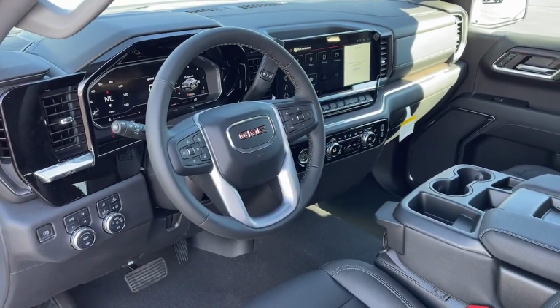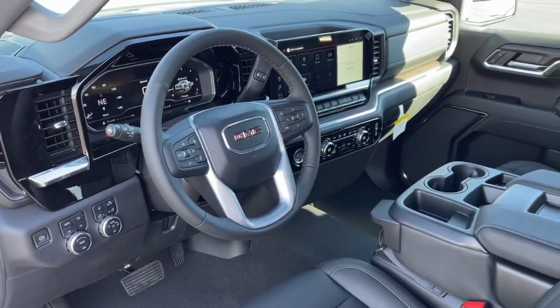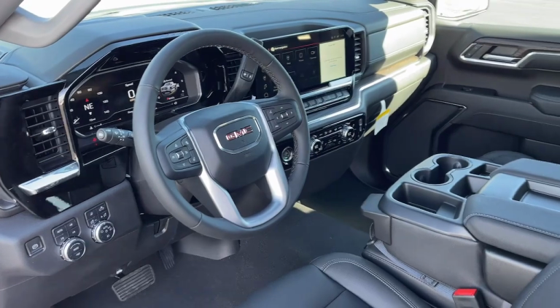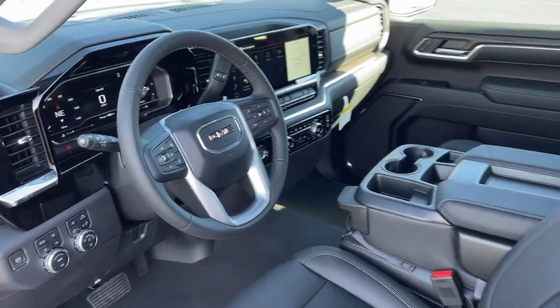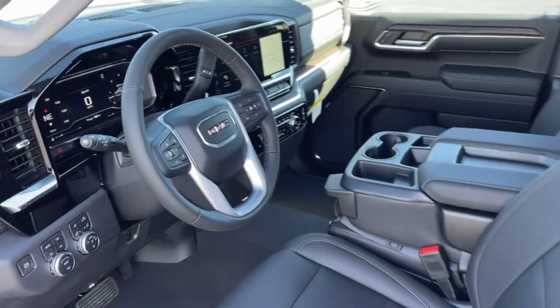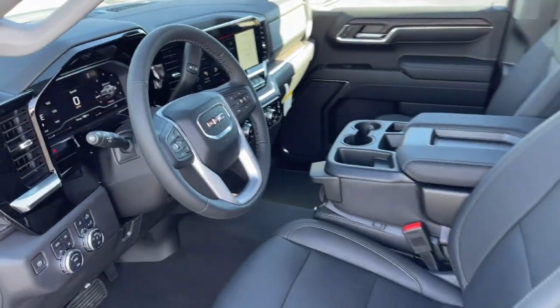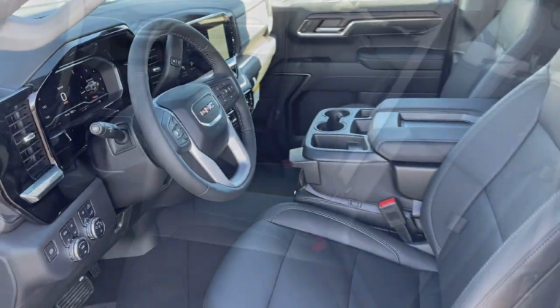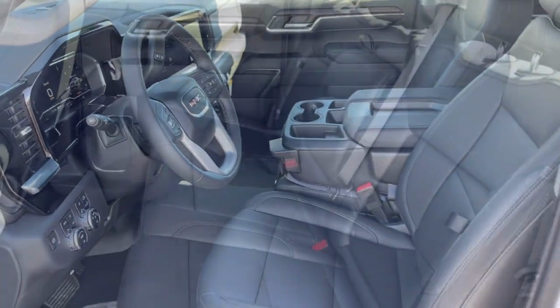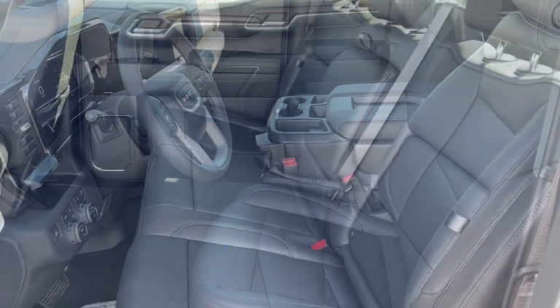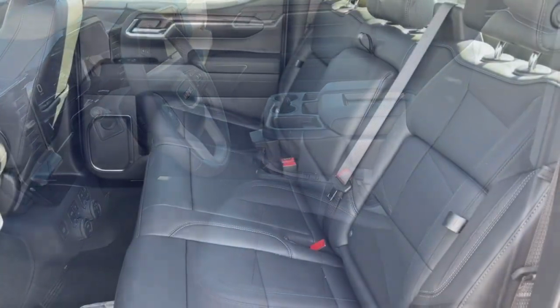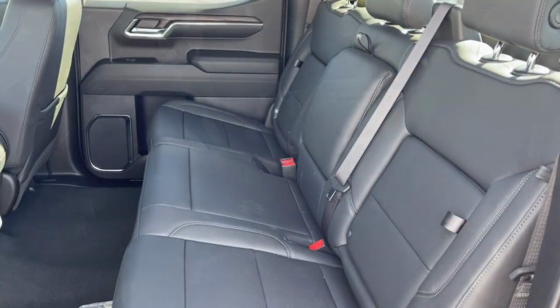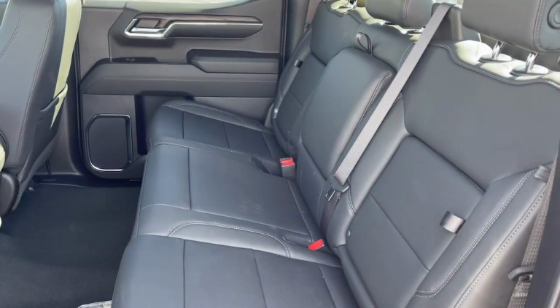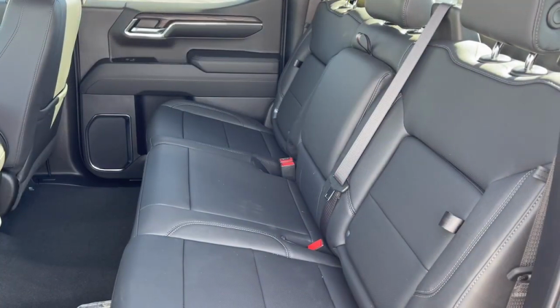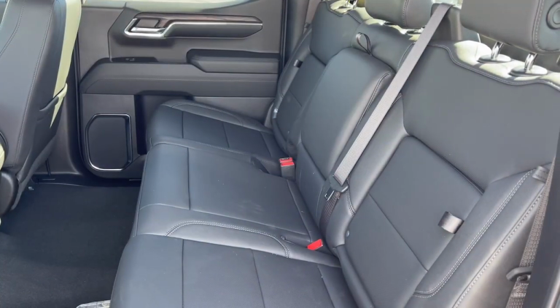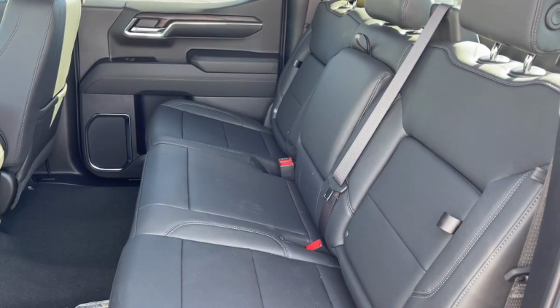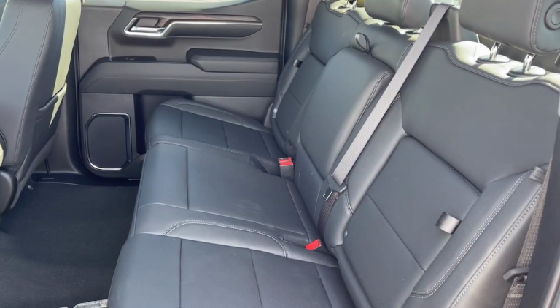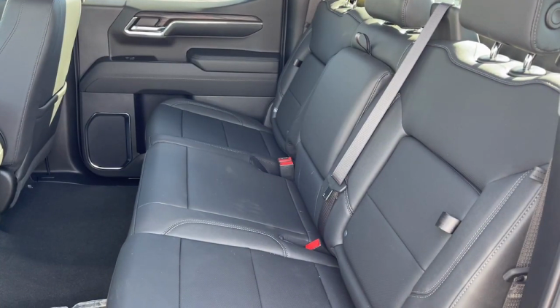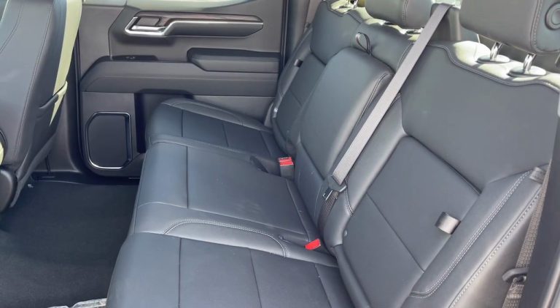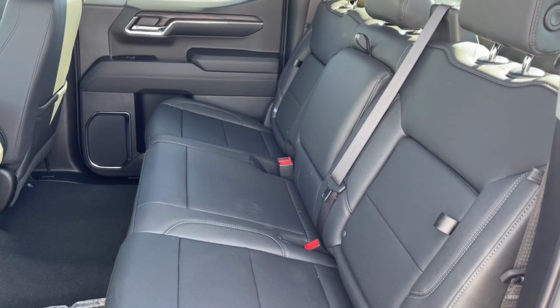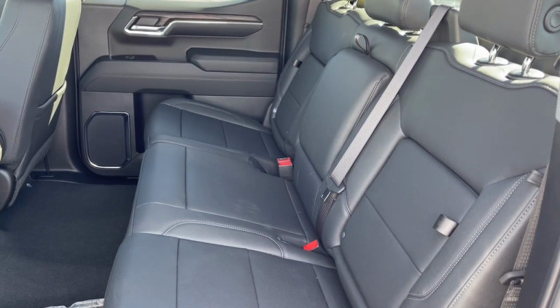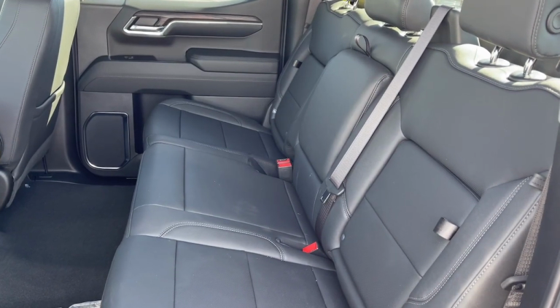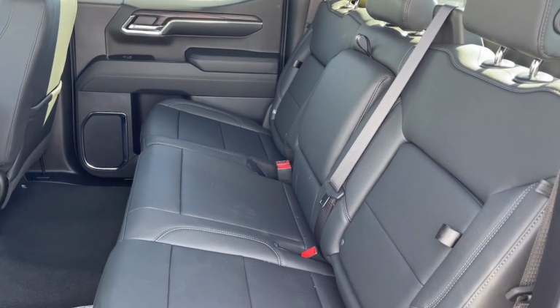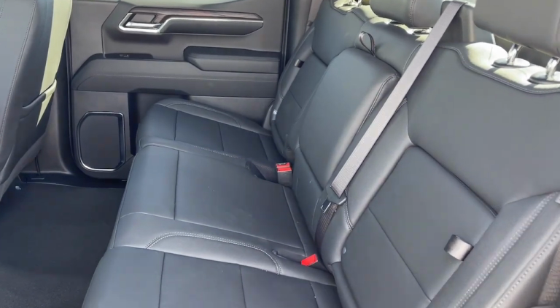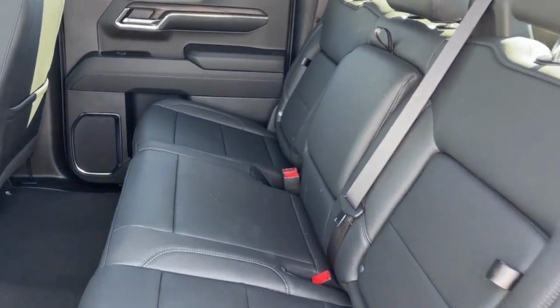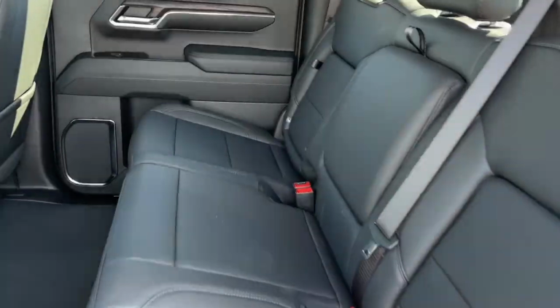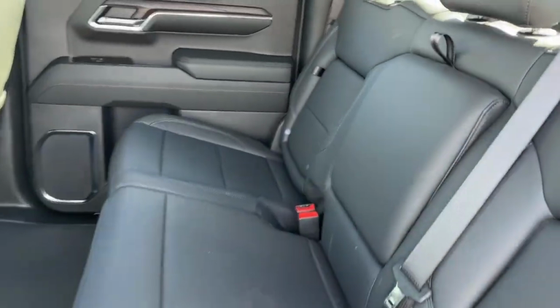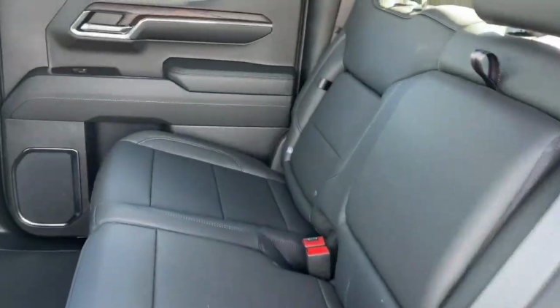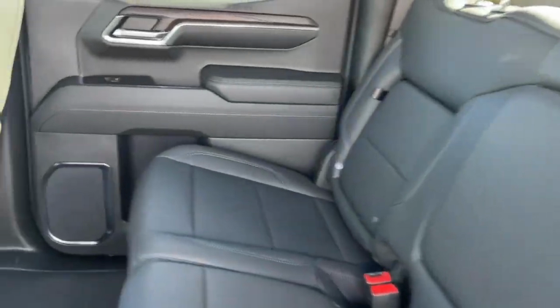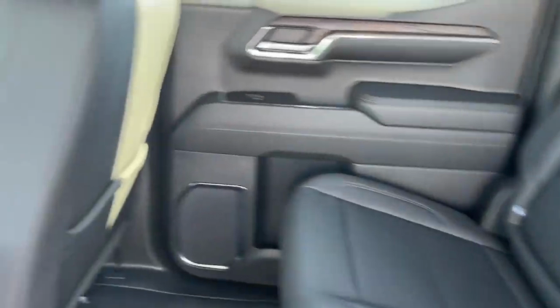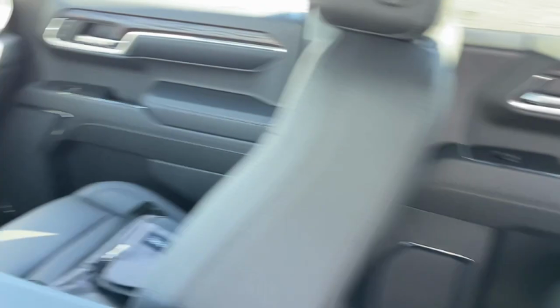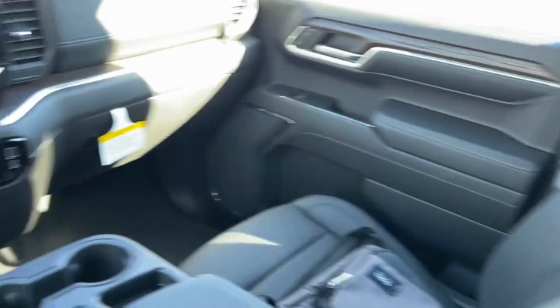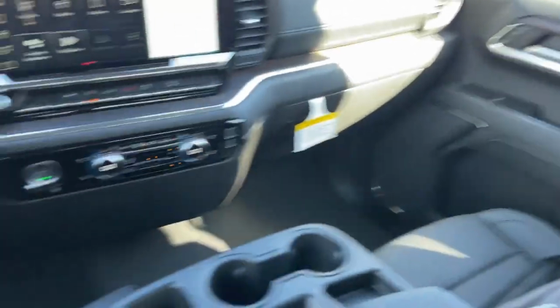Additional features include a navigation system, fog lamps, satellite radio, four-wheel drive, and keyless start.